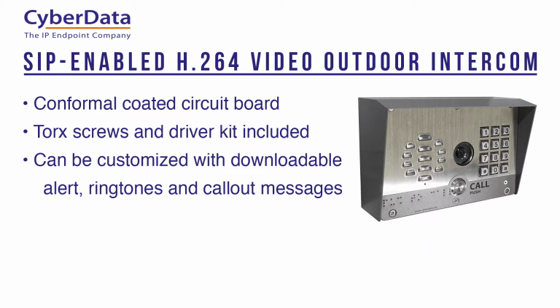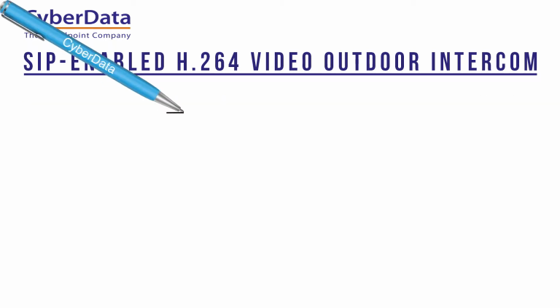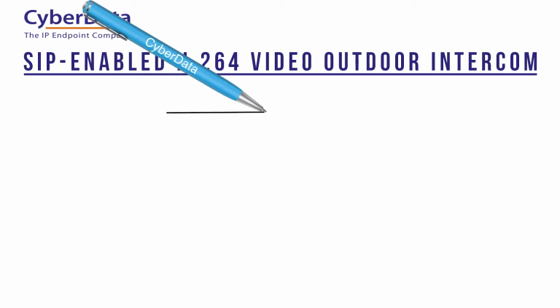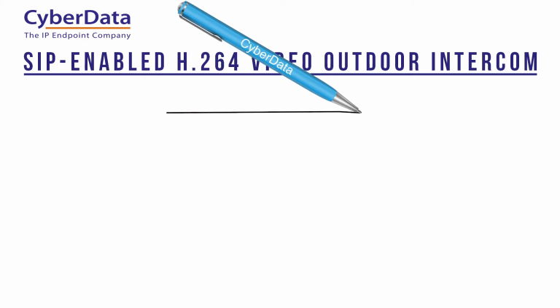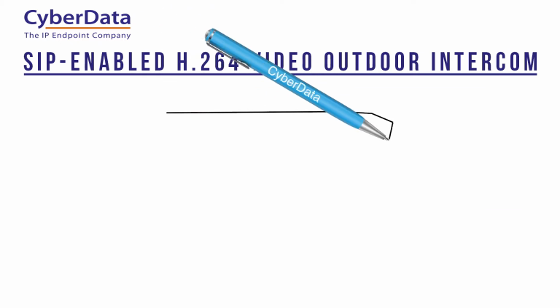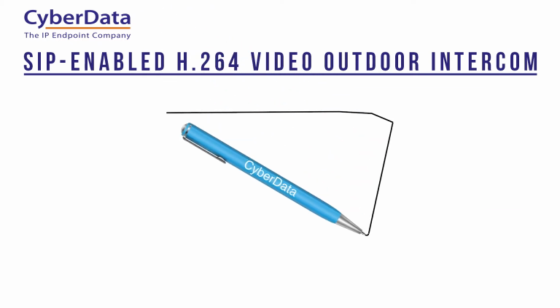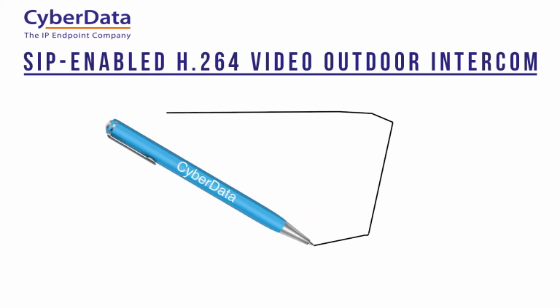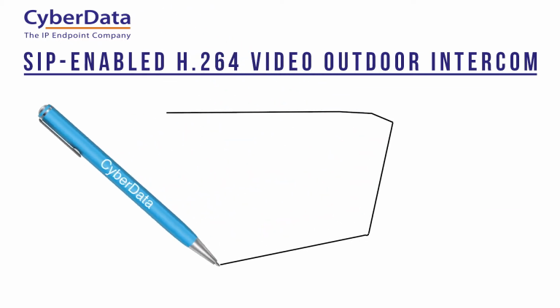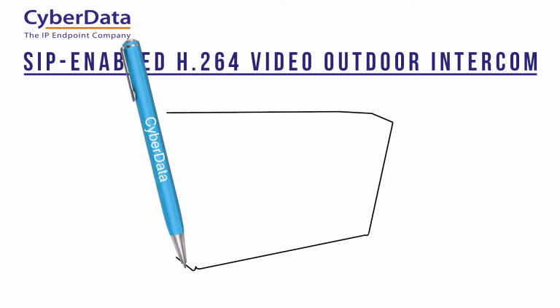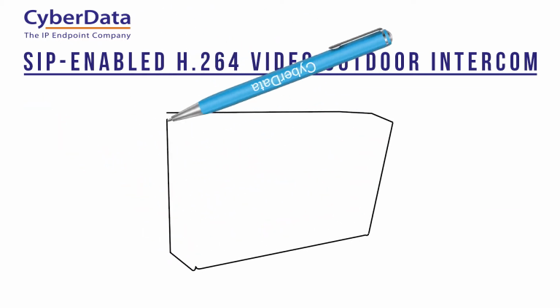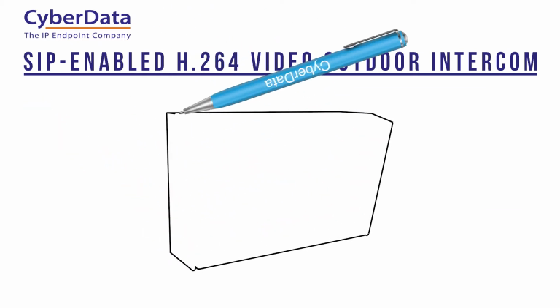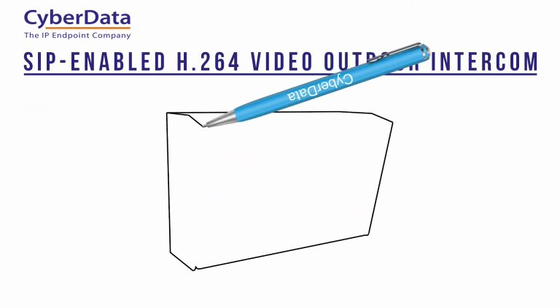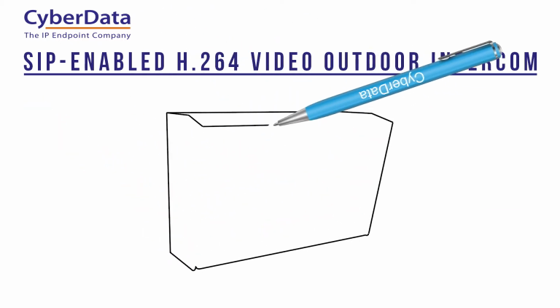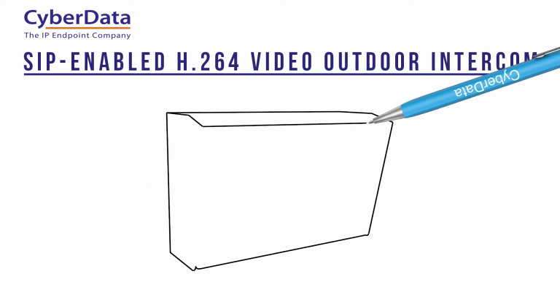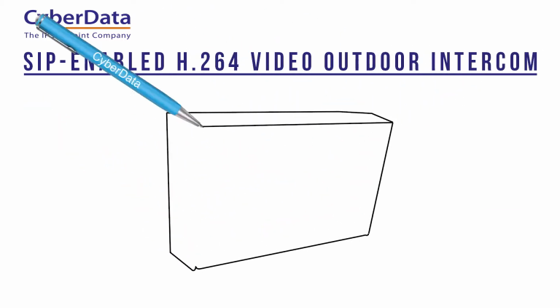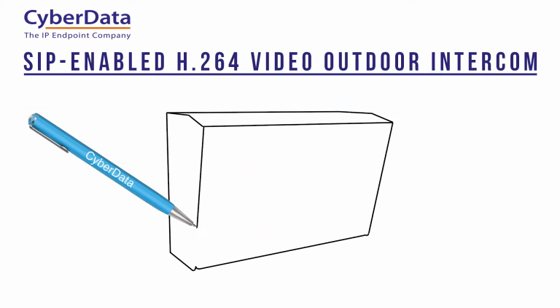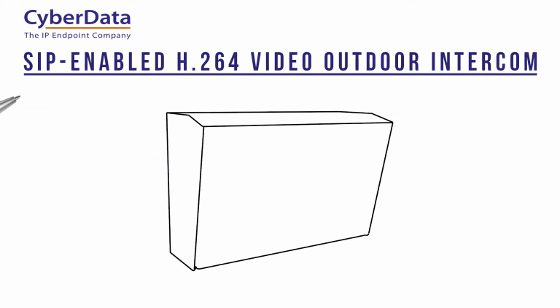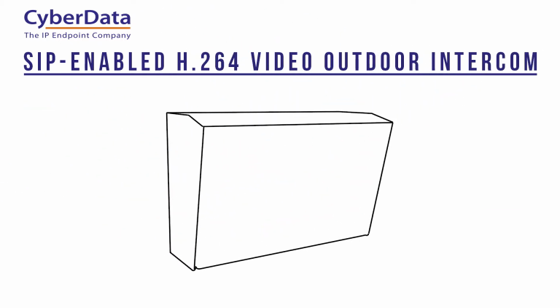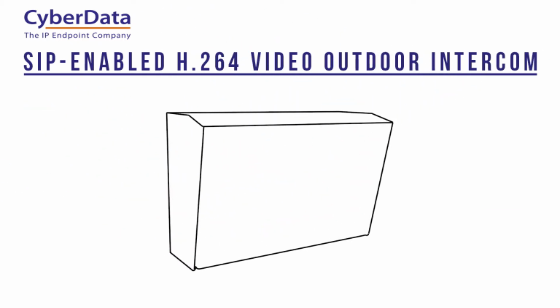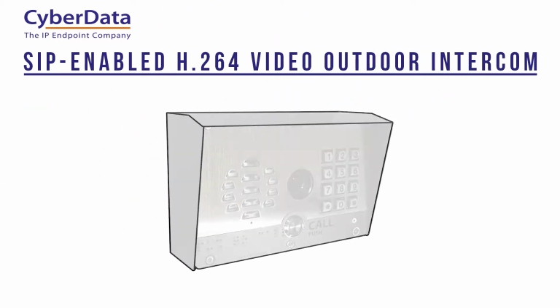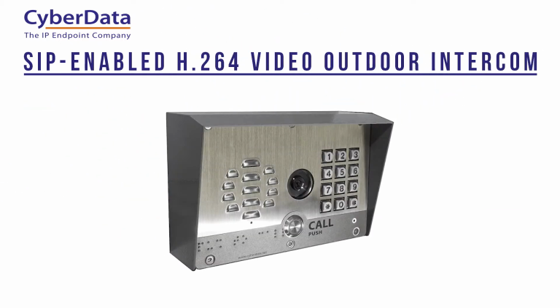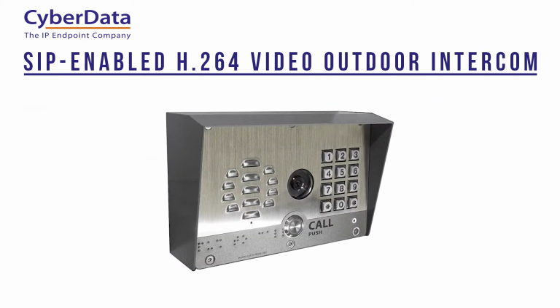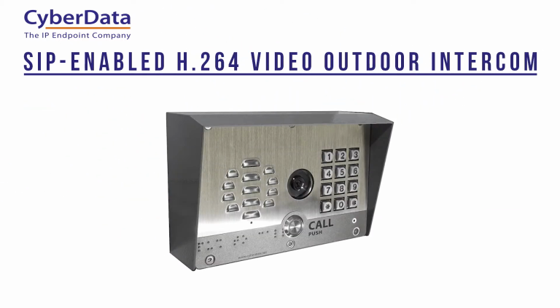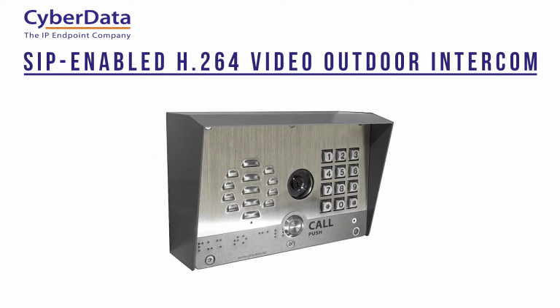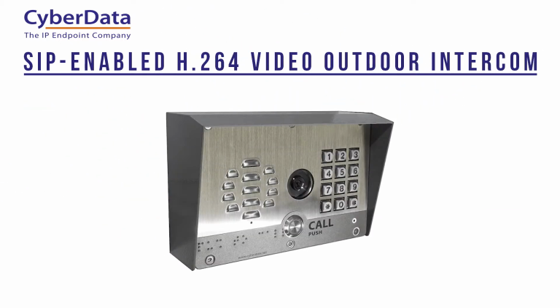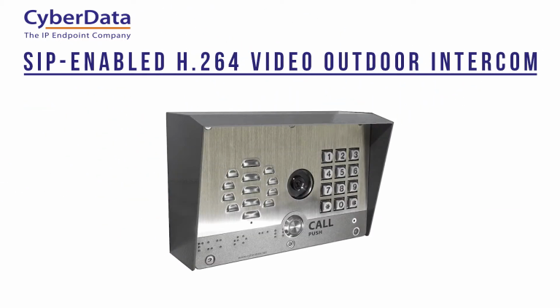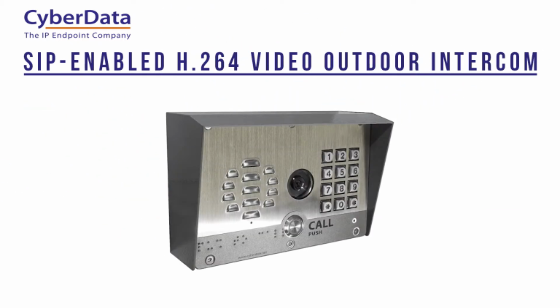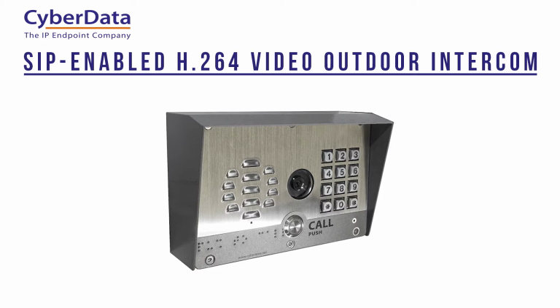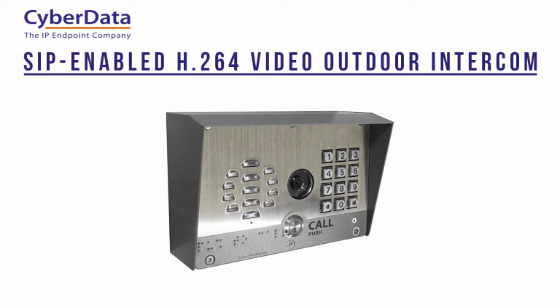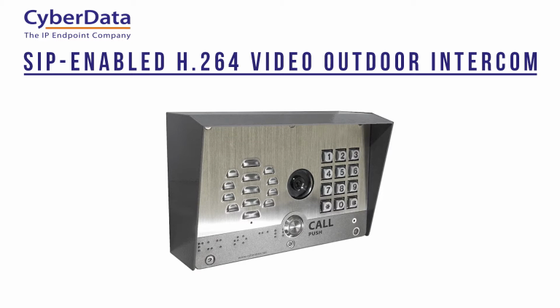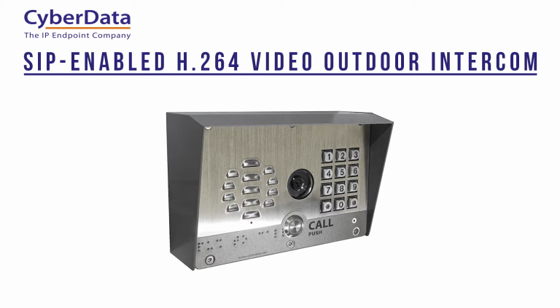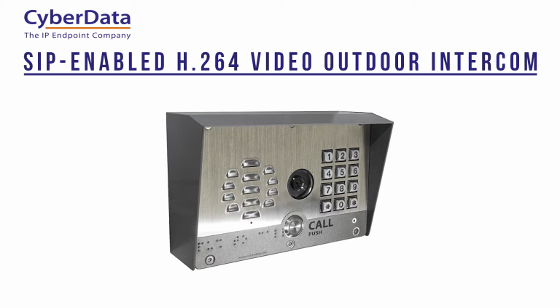Let the CyberData SIP enabled Video Outdoor Intercoms enhance the capability of your network security infrastructure today.